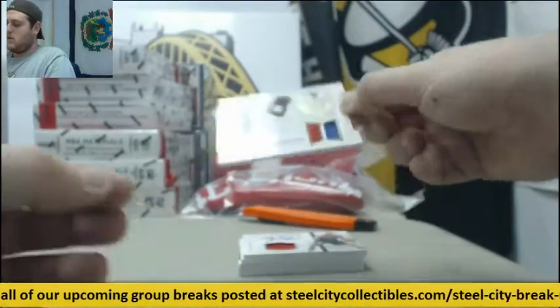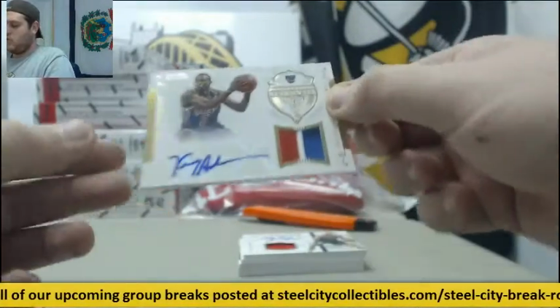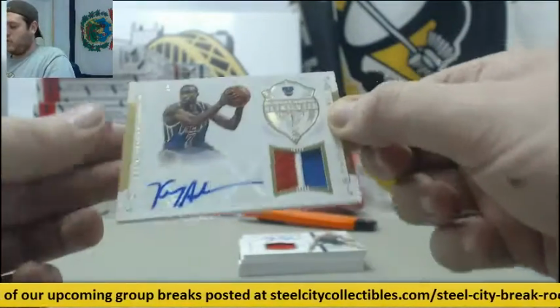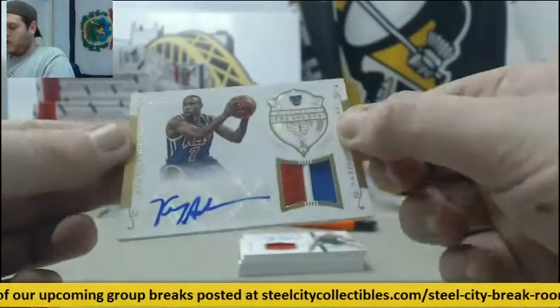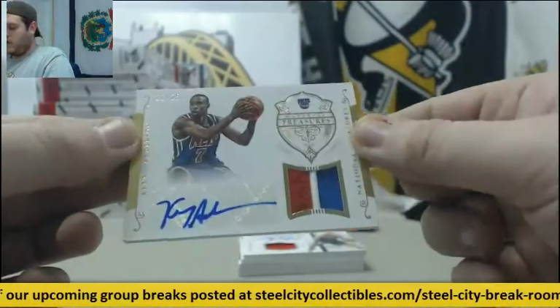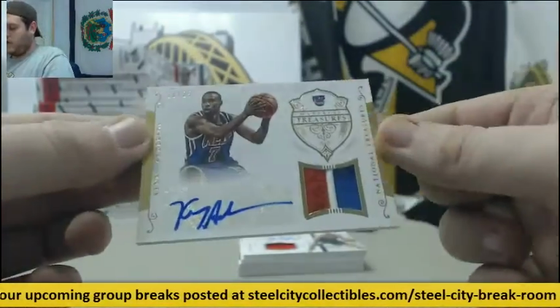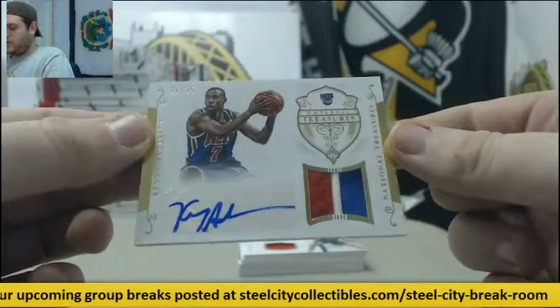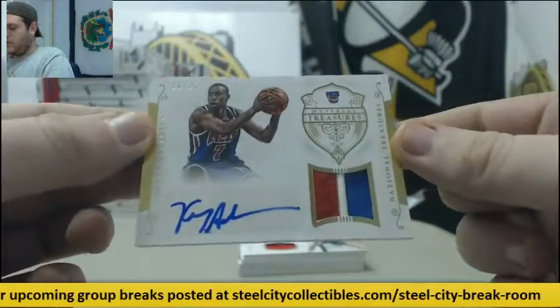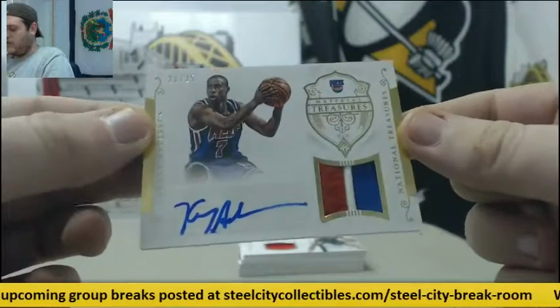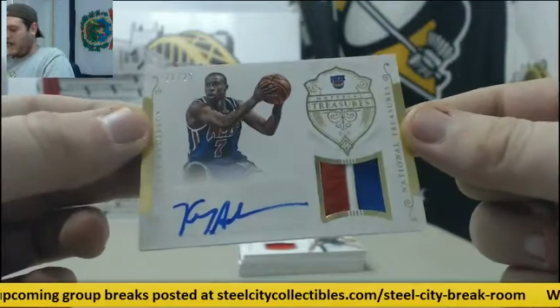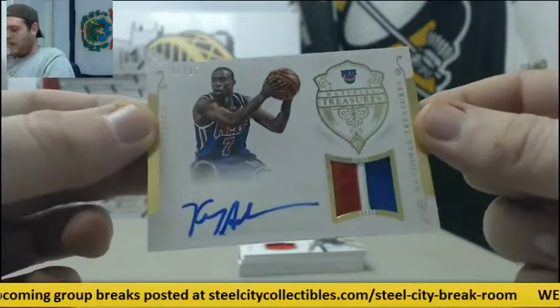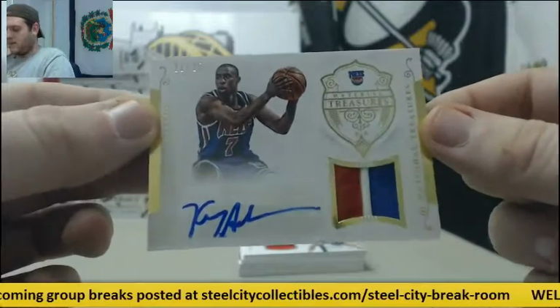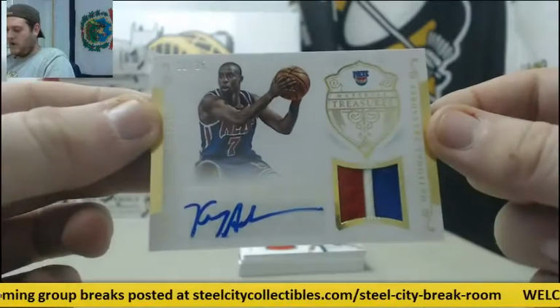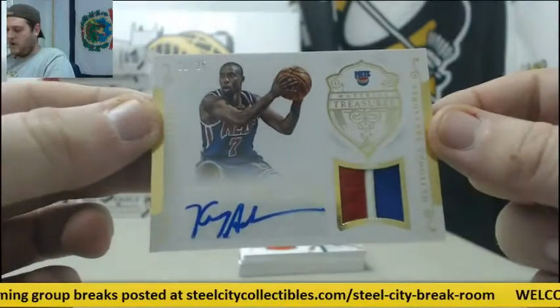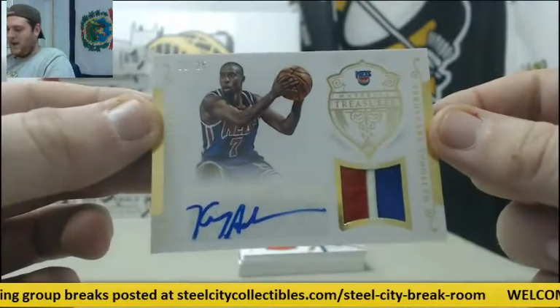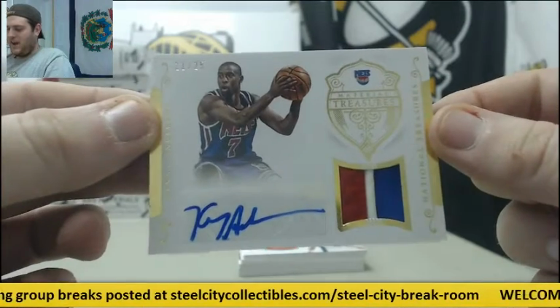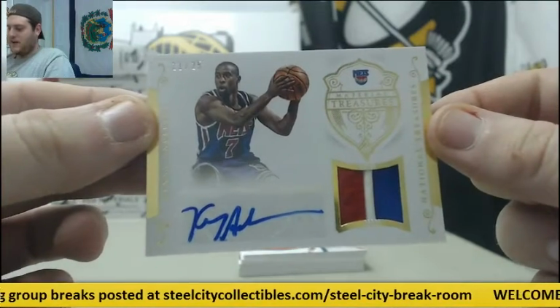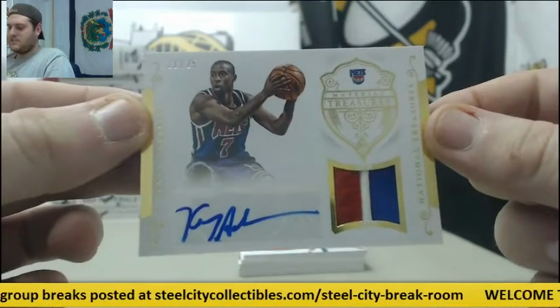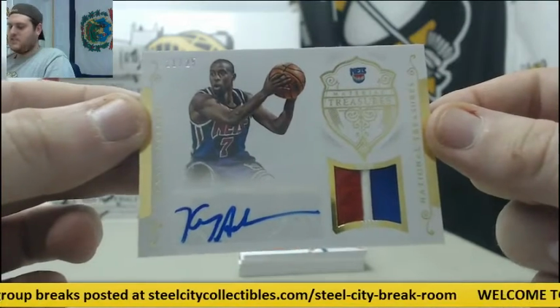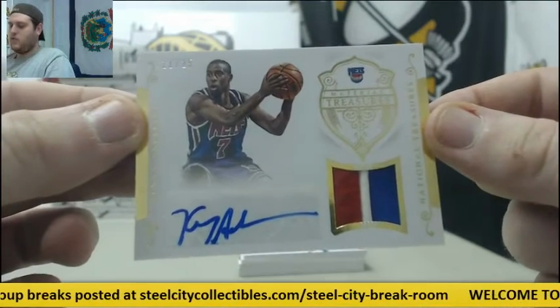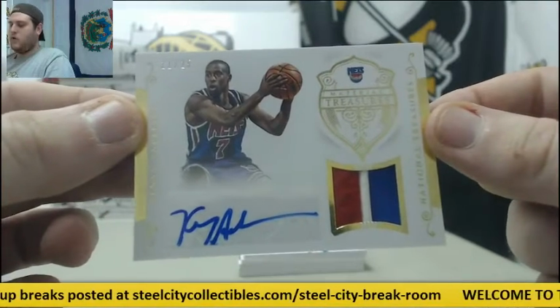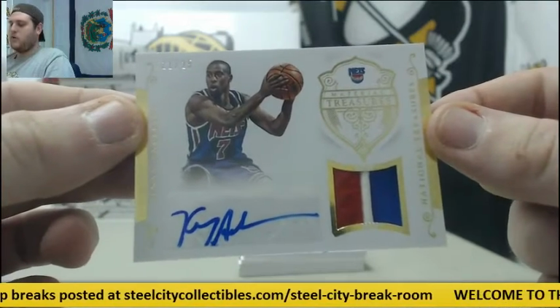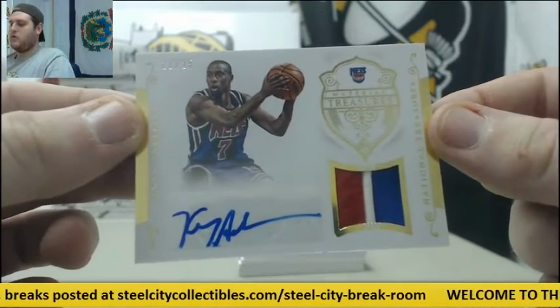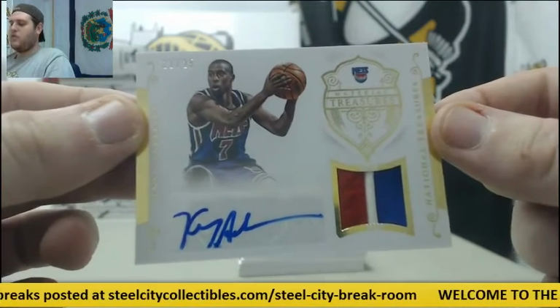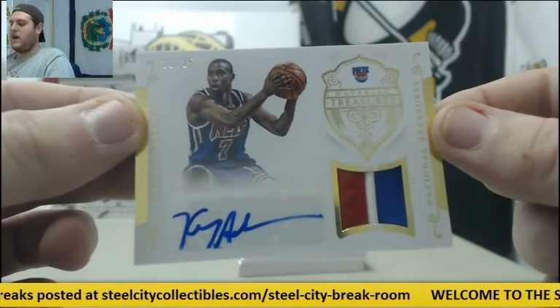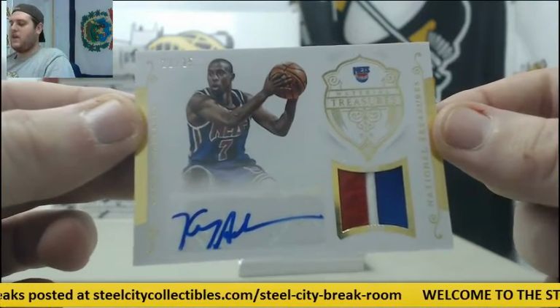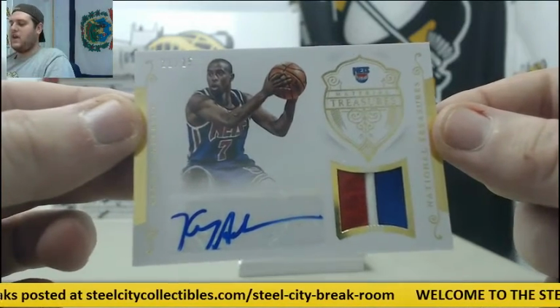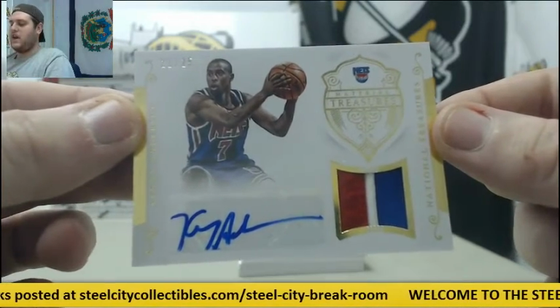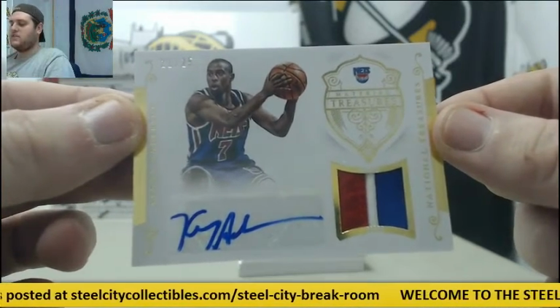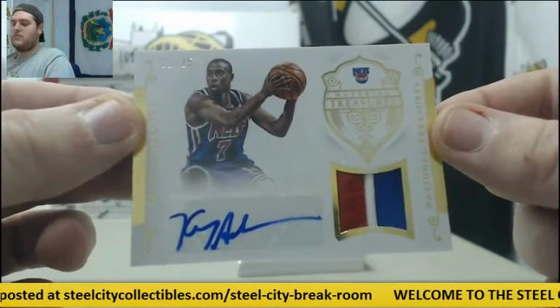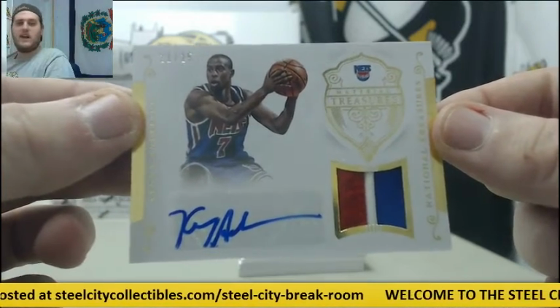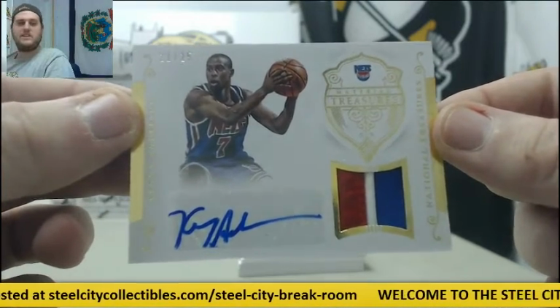21-25 Patch Auto, Kenny Anderson — 21-25 Kenny Anderson with the Nets.